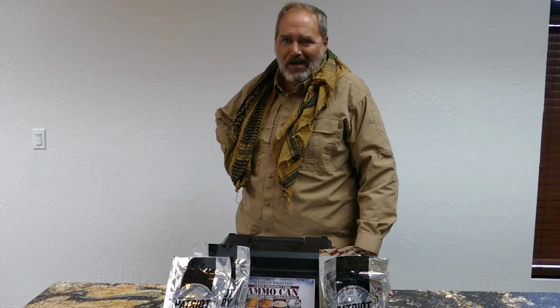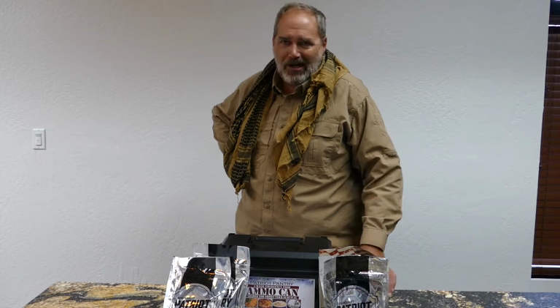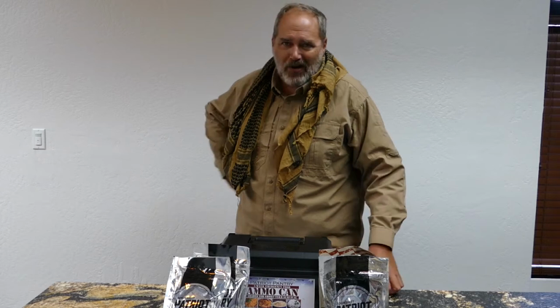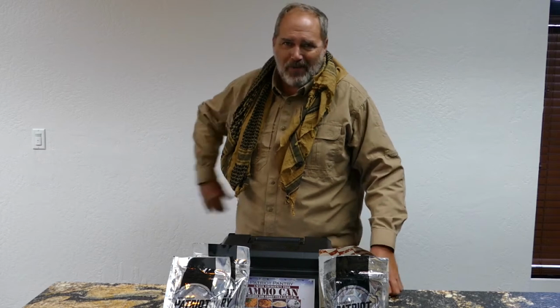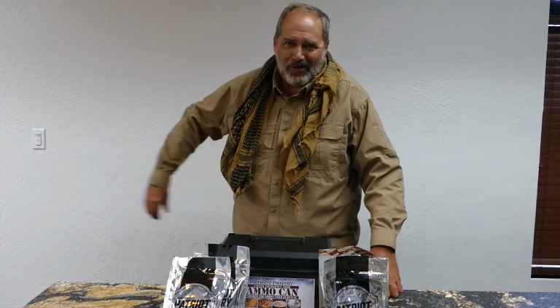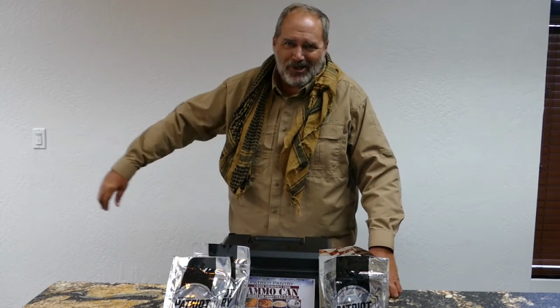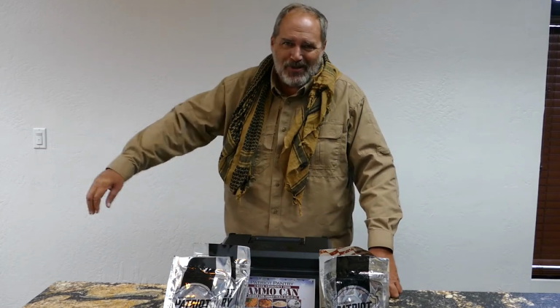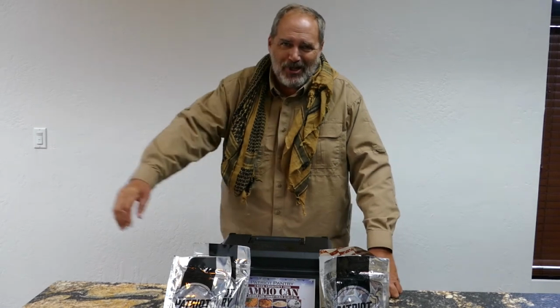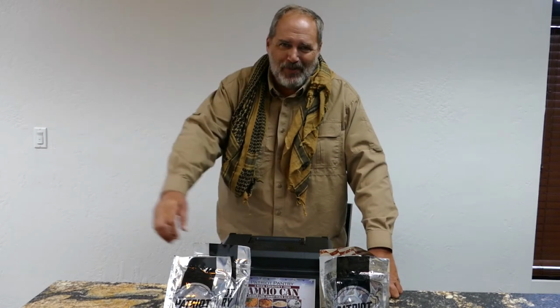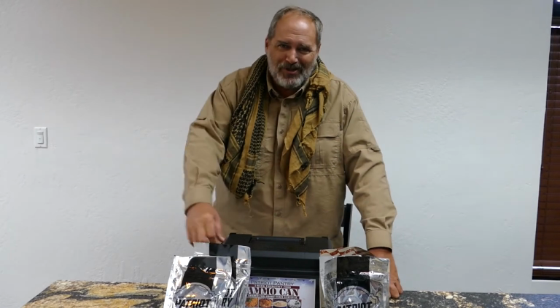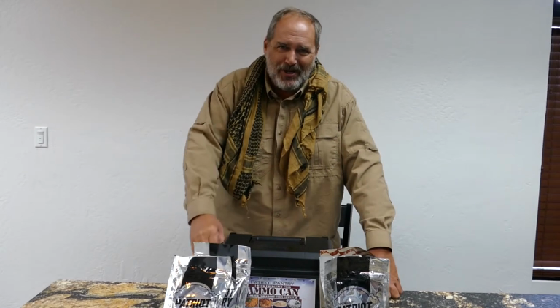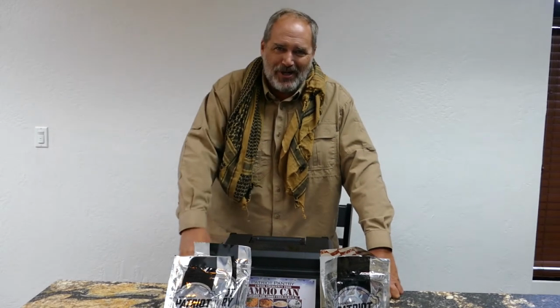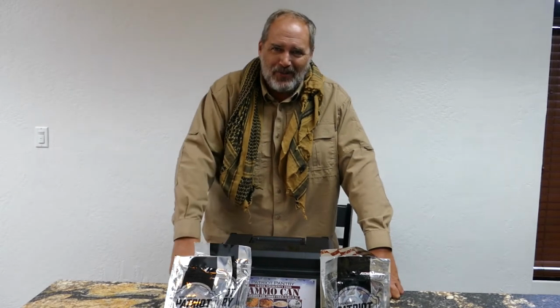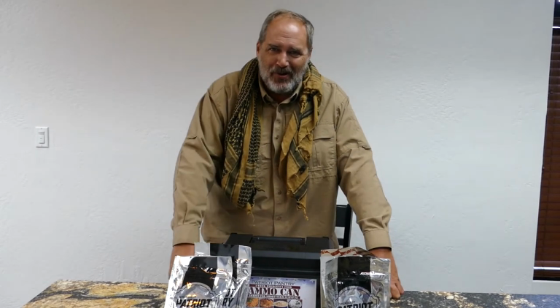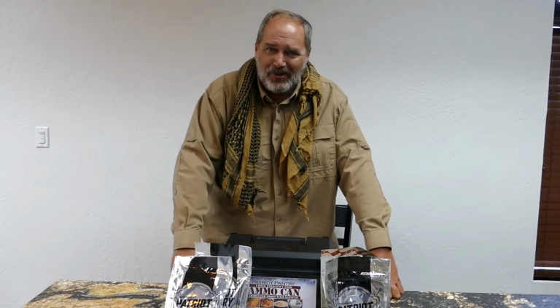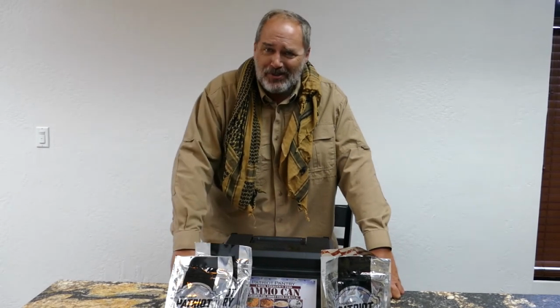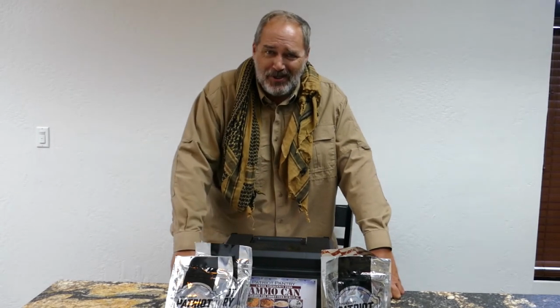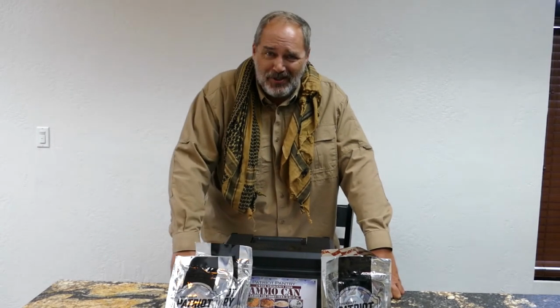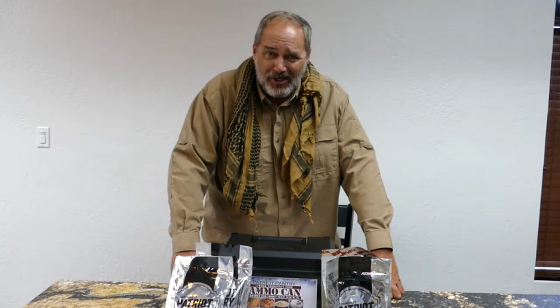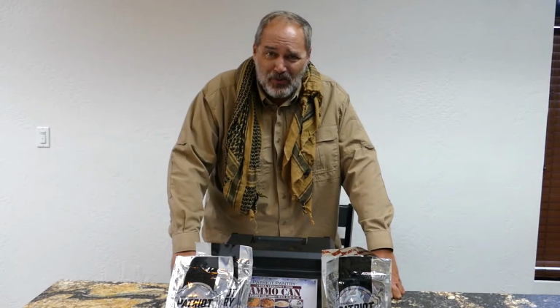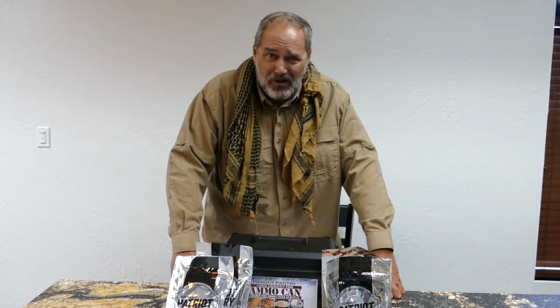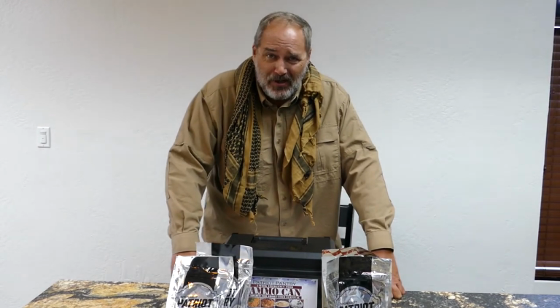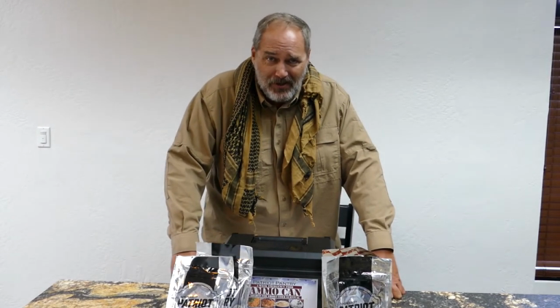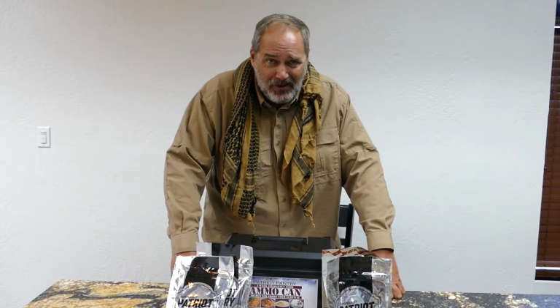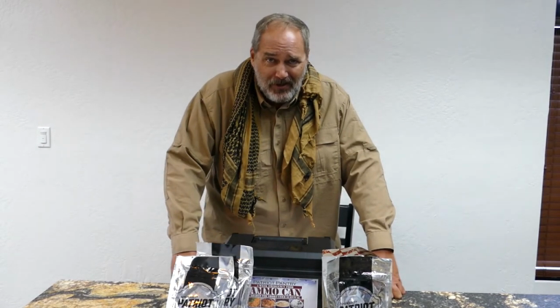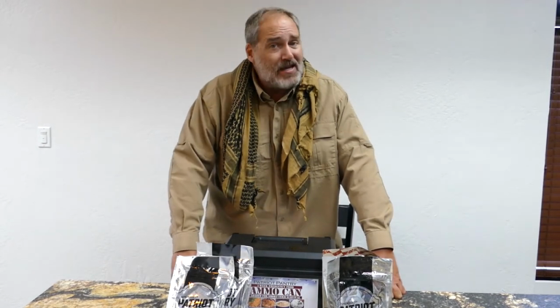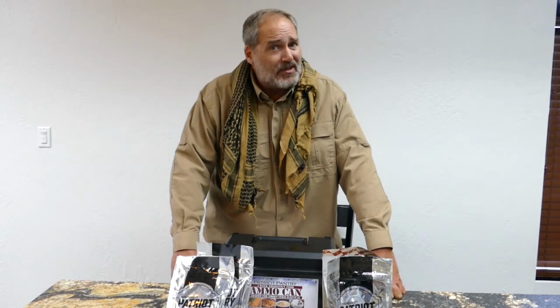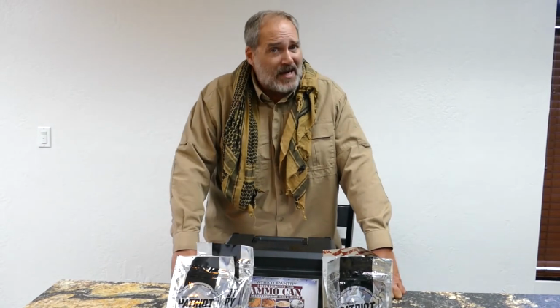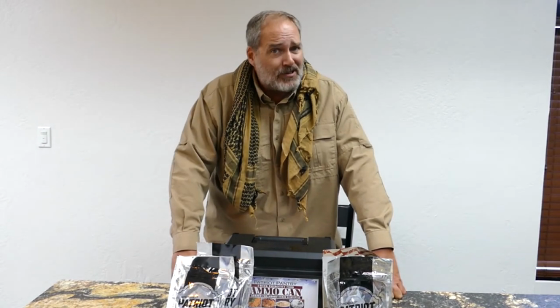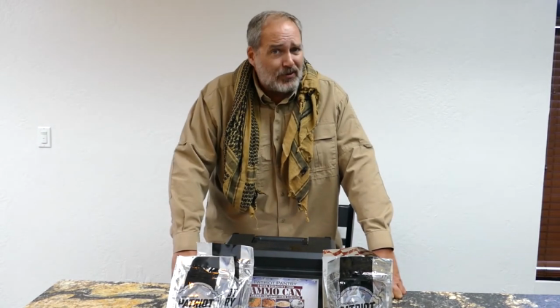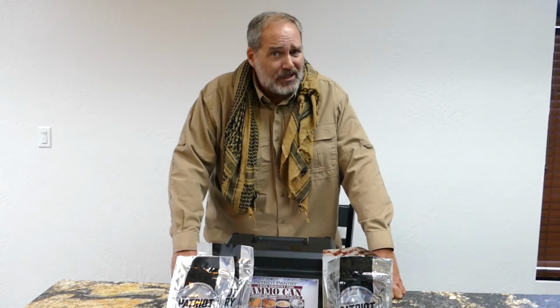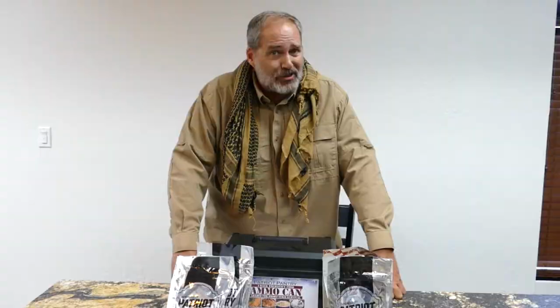Hello operators. Whether you be tier 1 or tier 9, you're welcome here in the Tactical Kitchen.